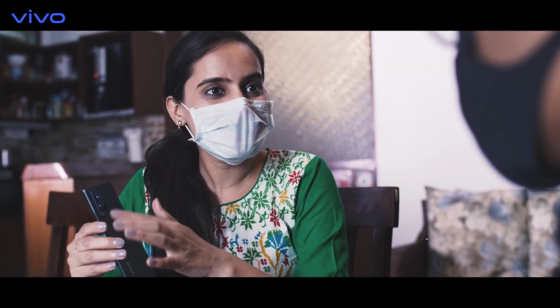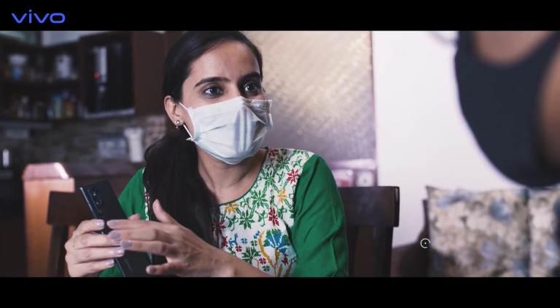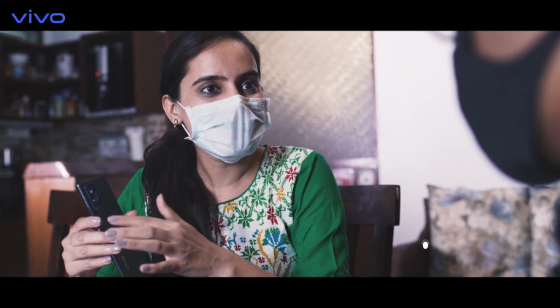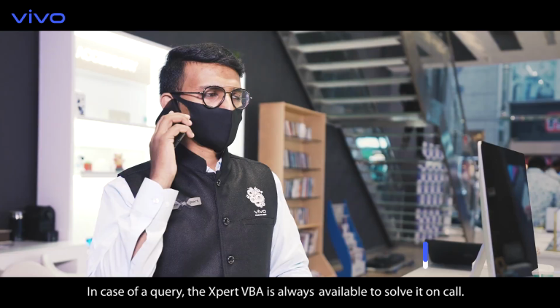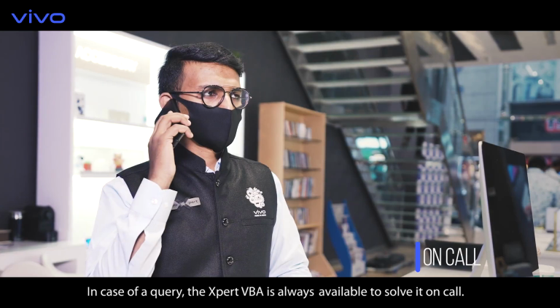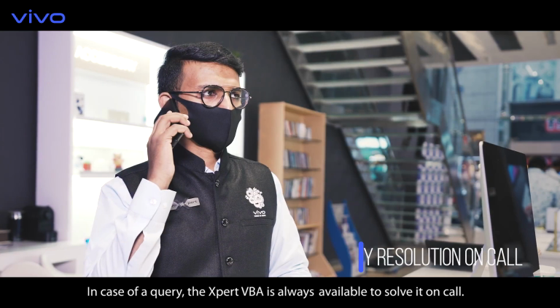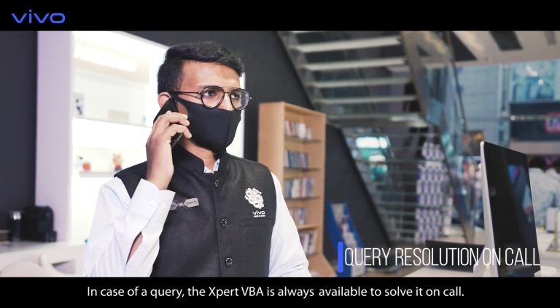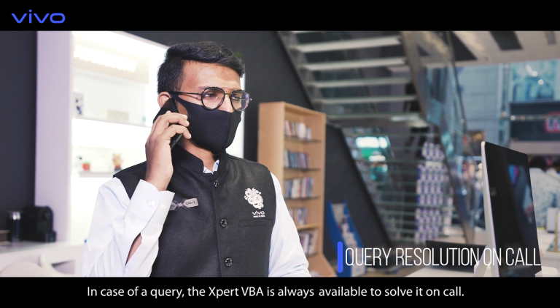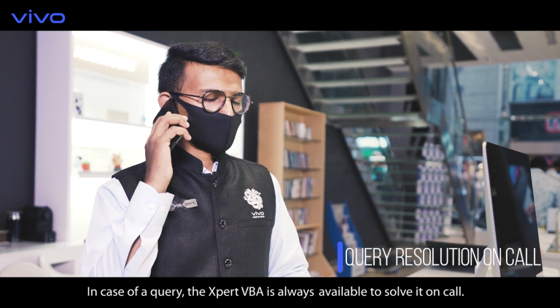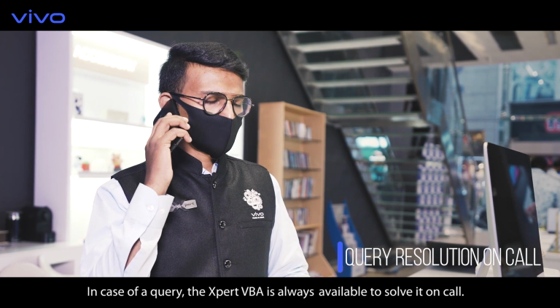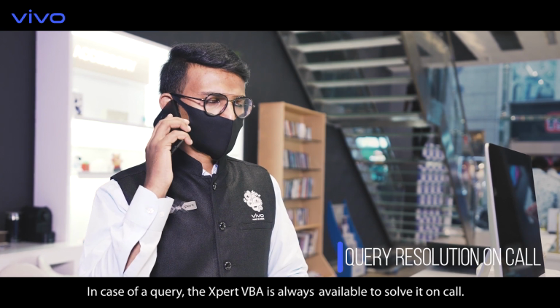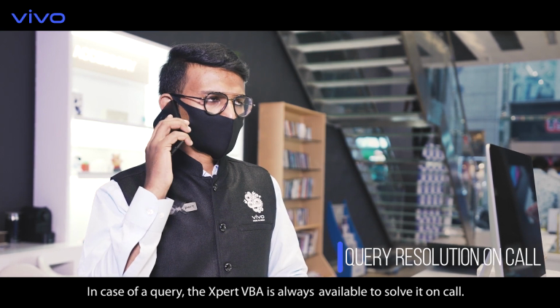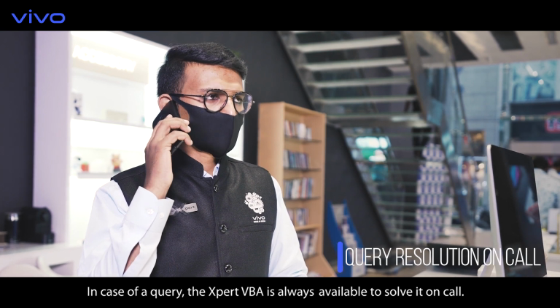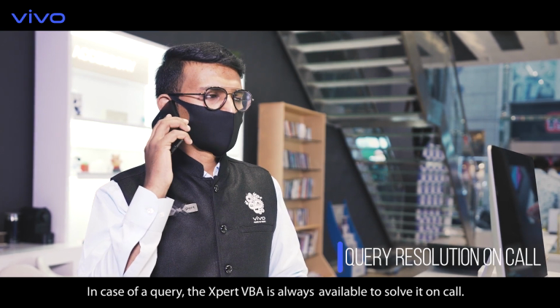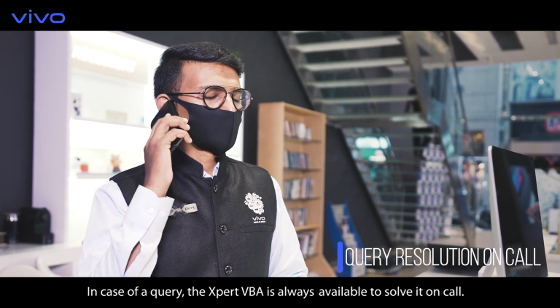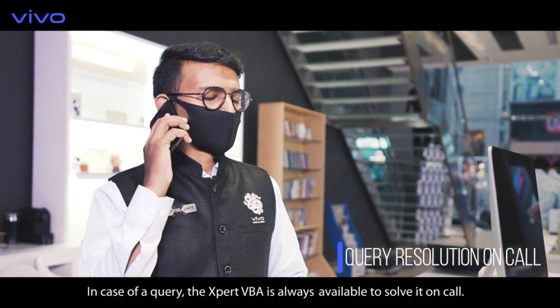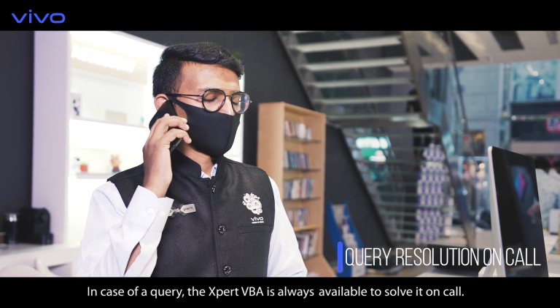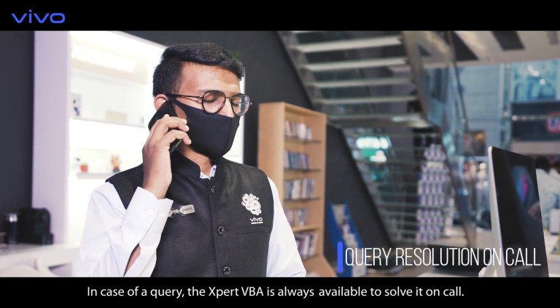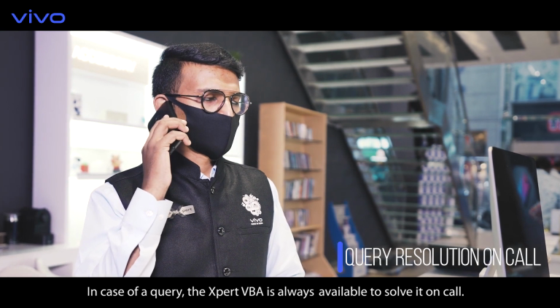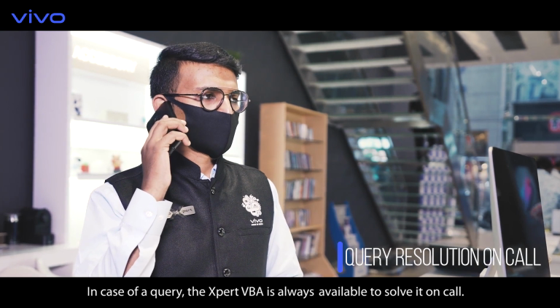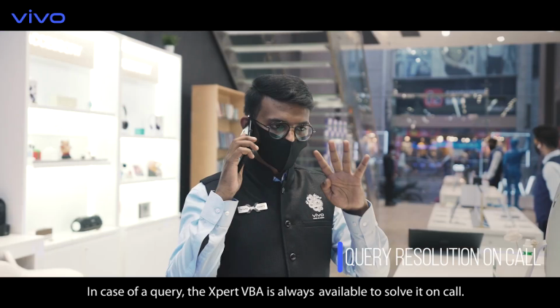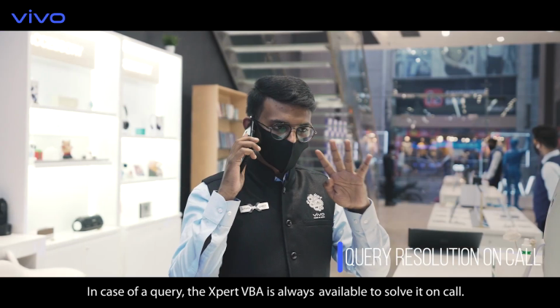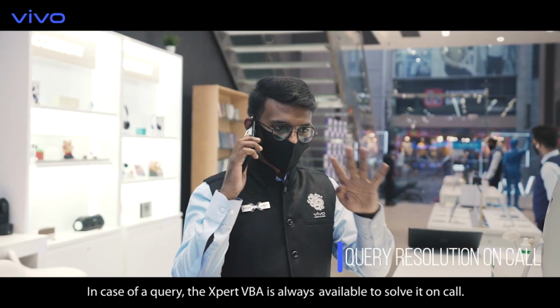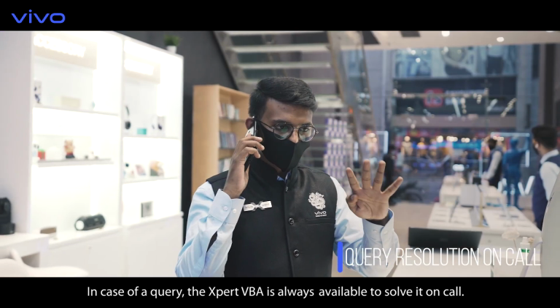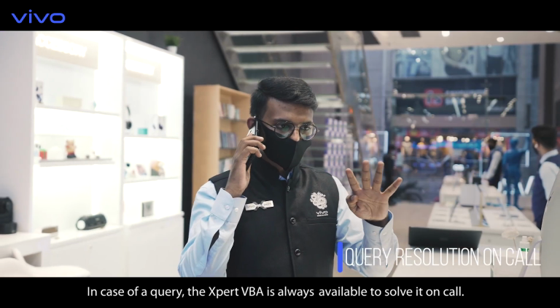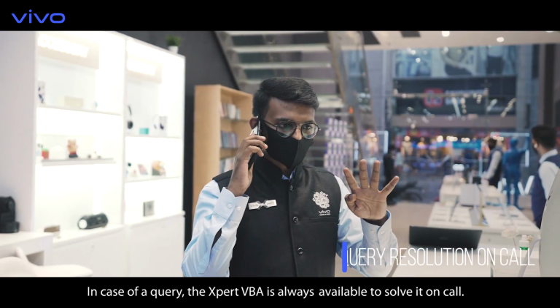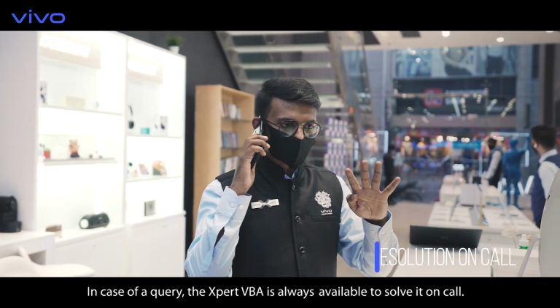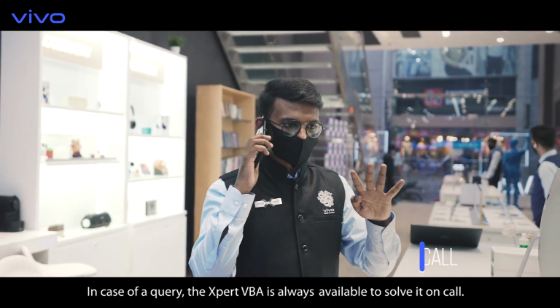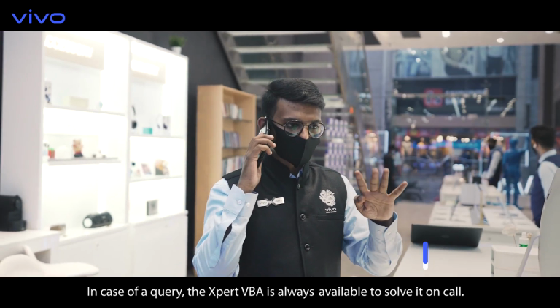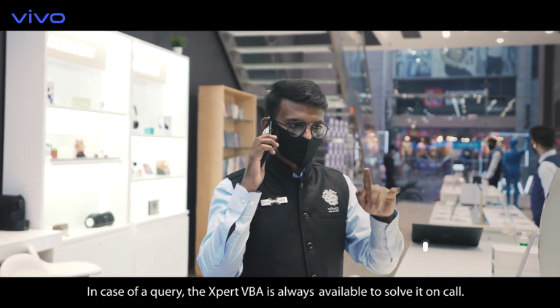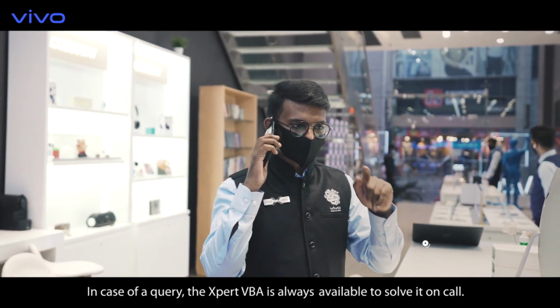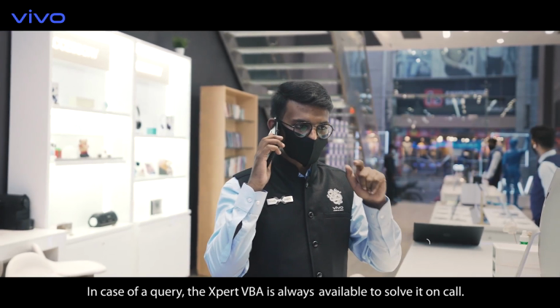In case of any query, the expert VBA is always available to solve it on call.